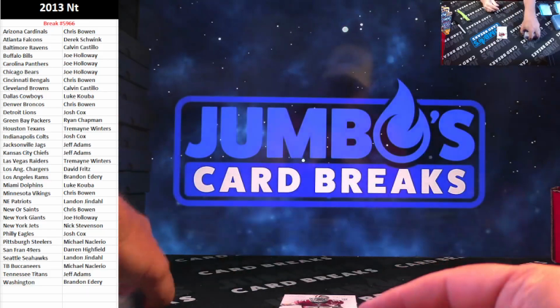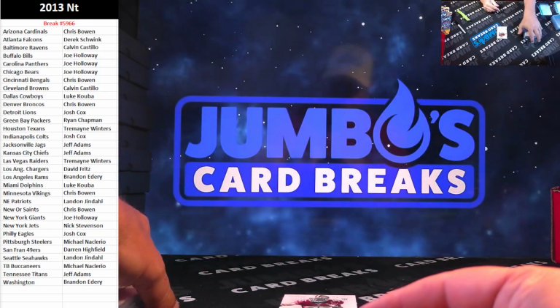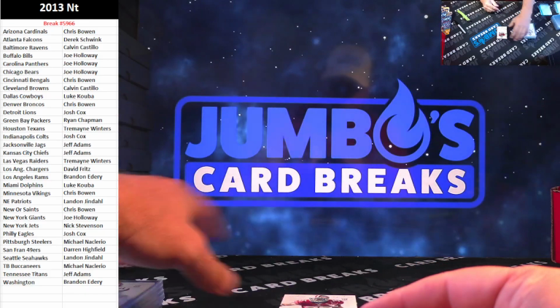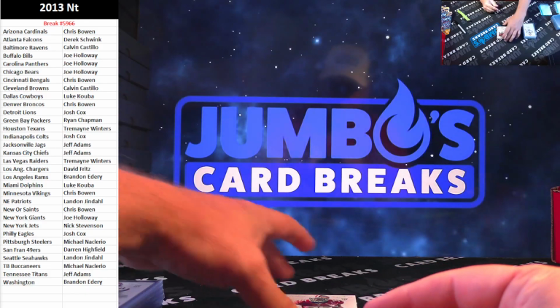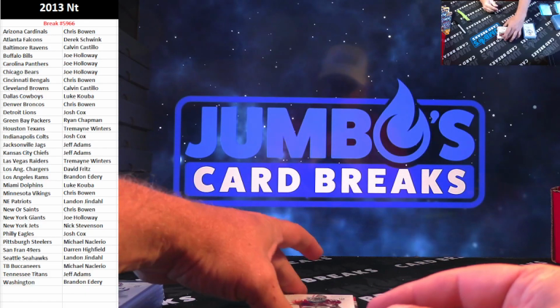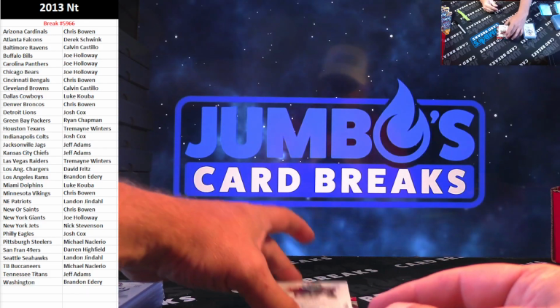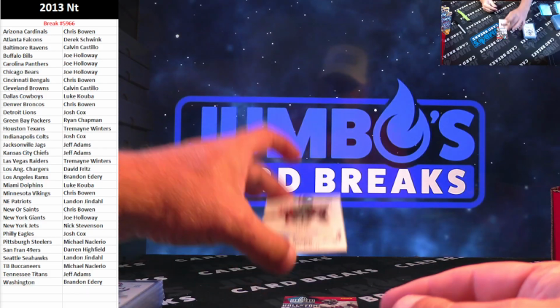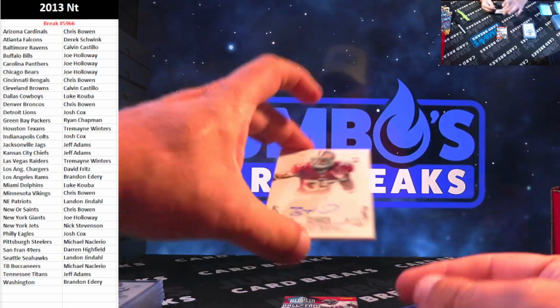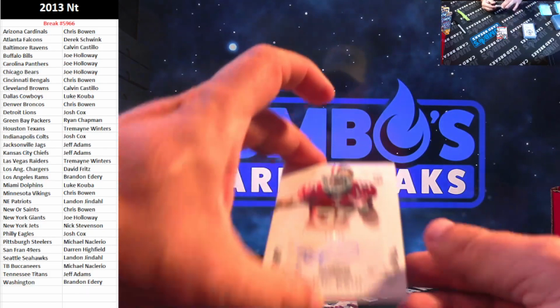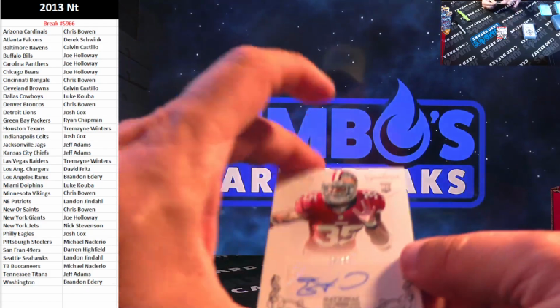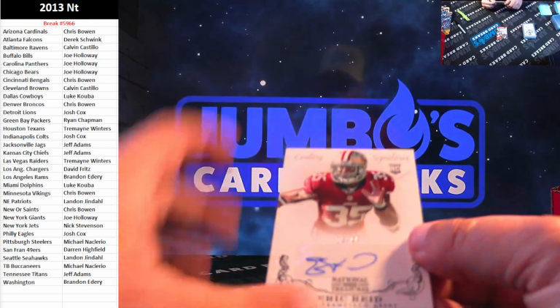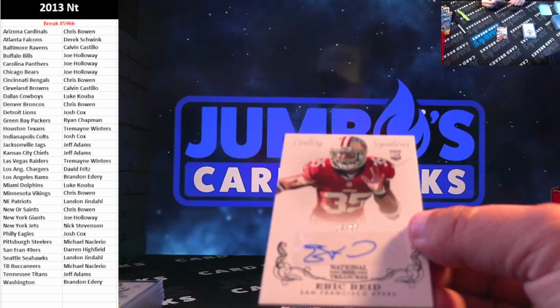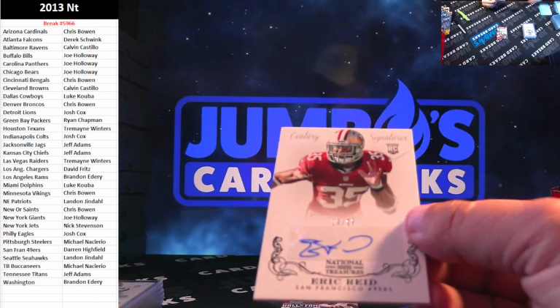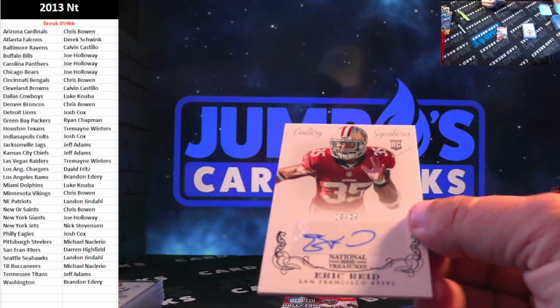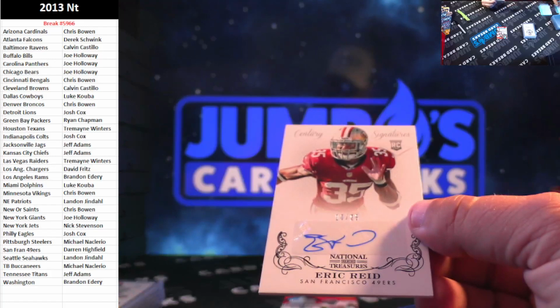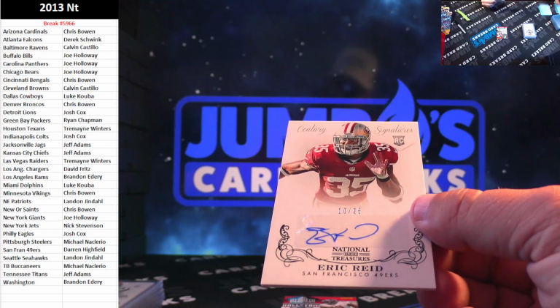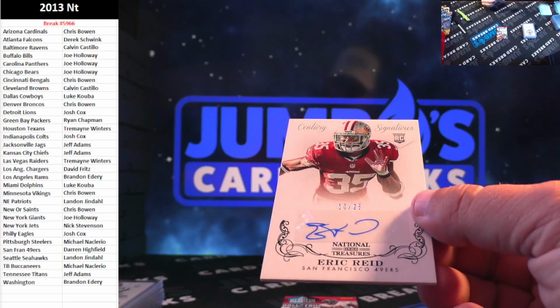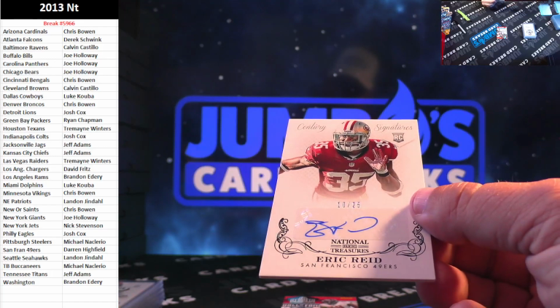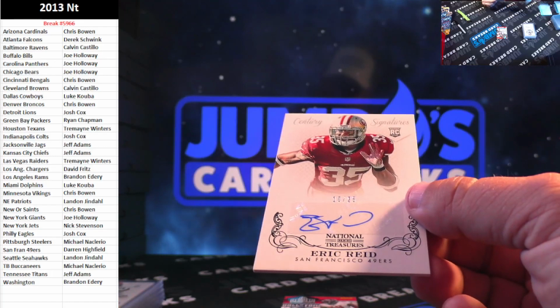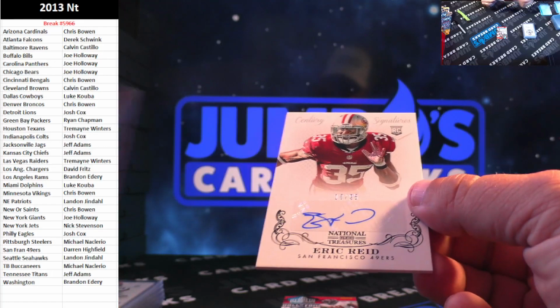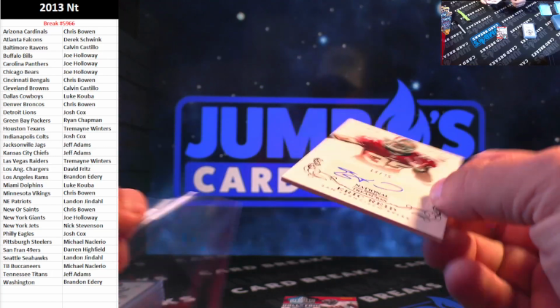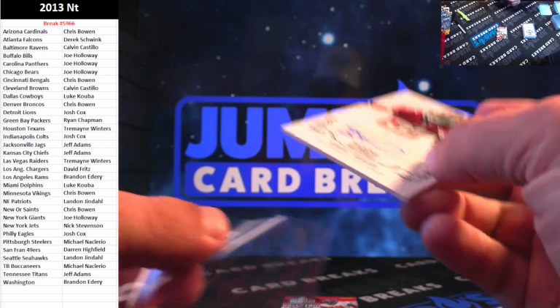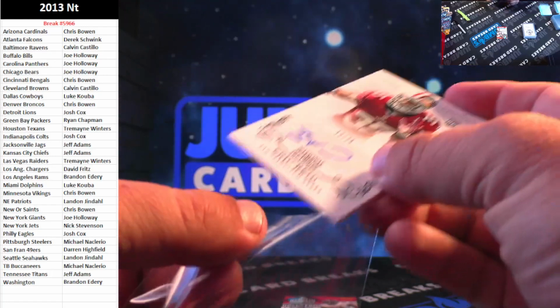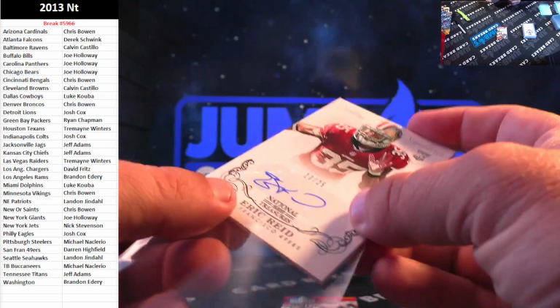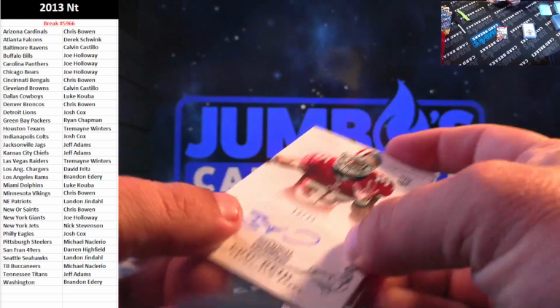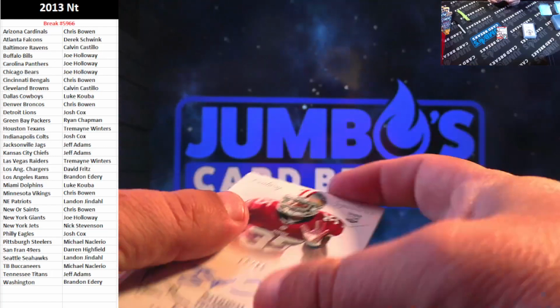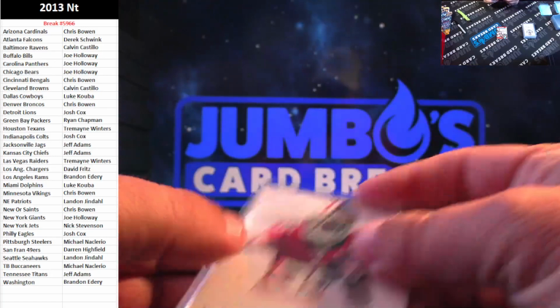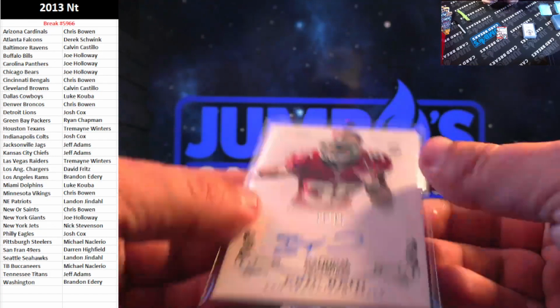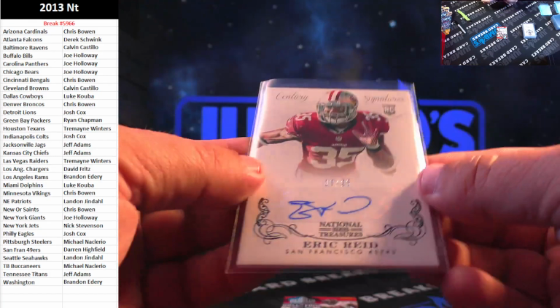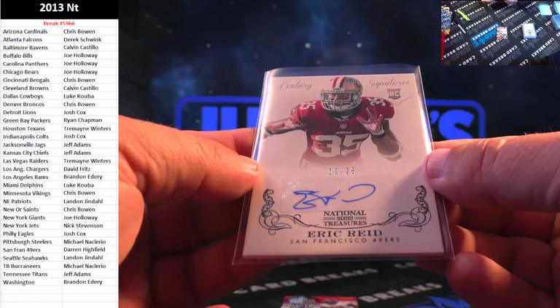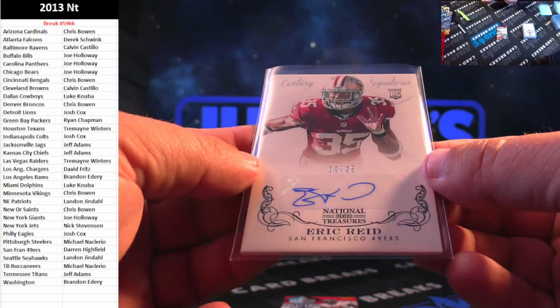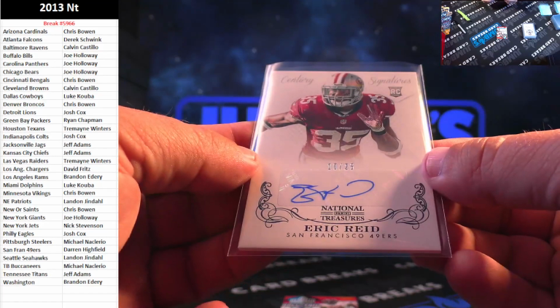Next up again for the San Francisco 49ers, 10 out of 25, Eric Reid.